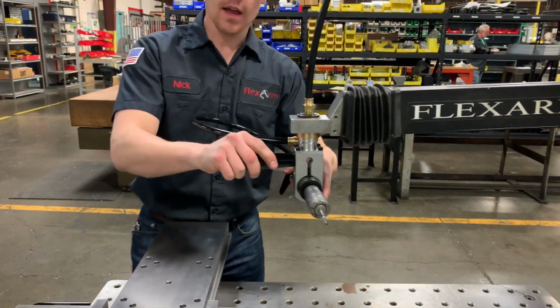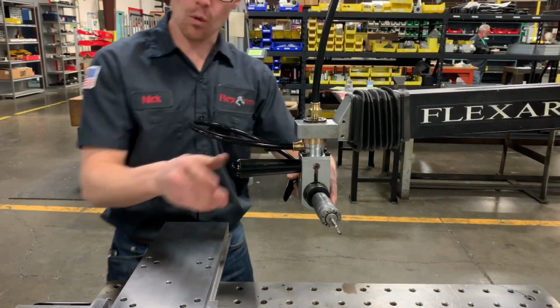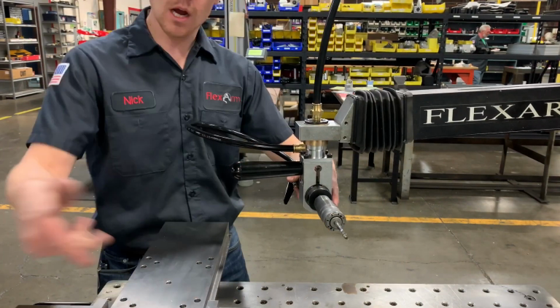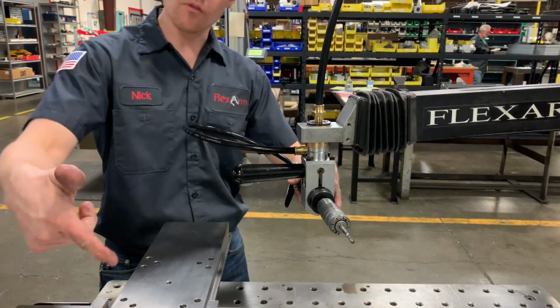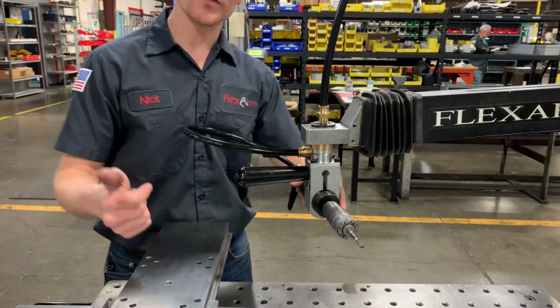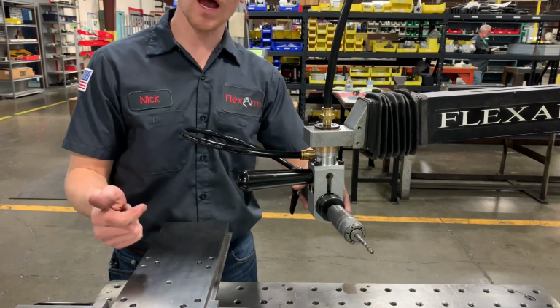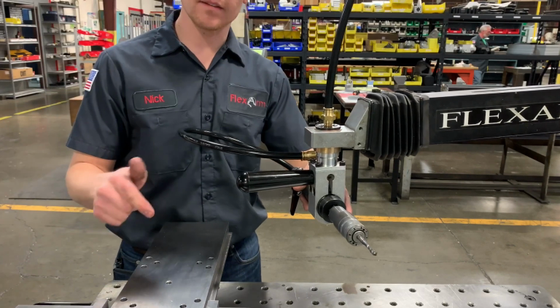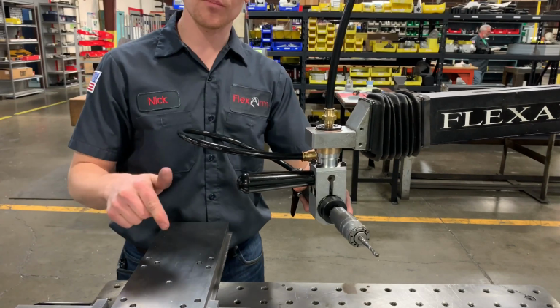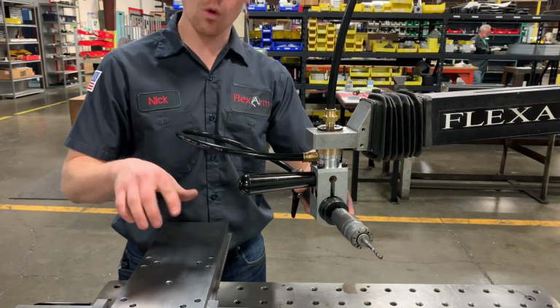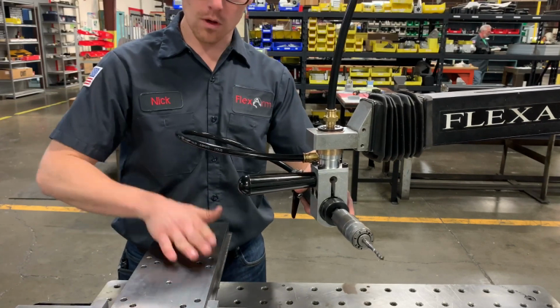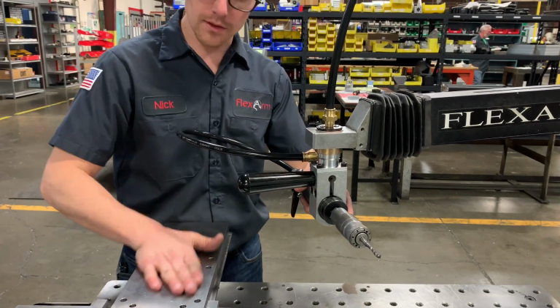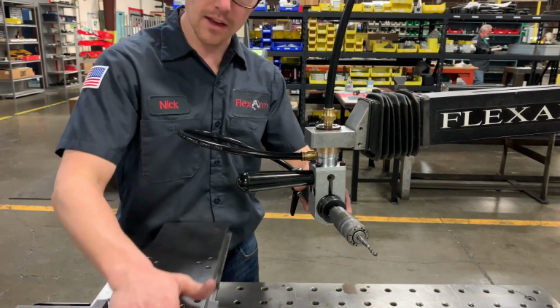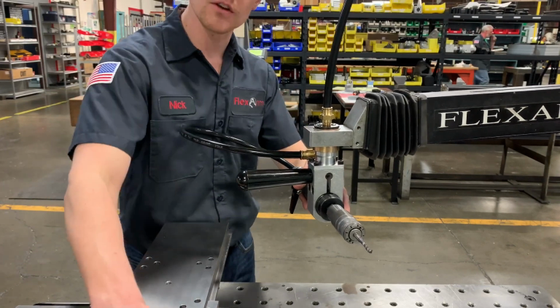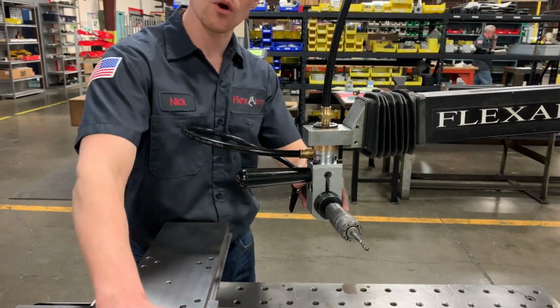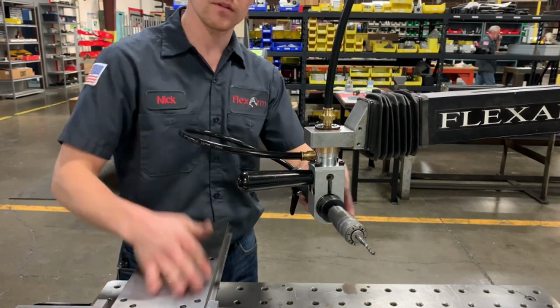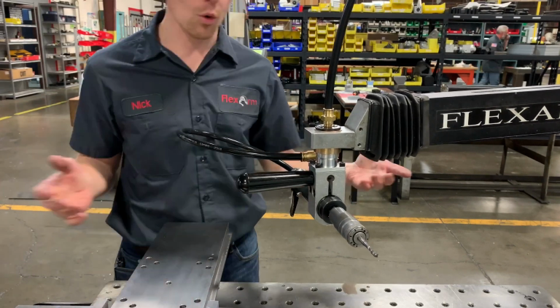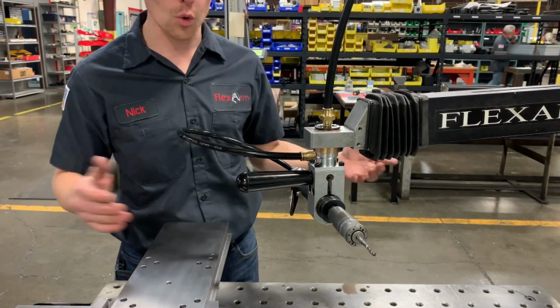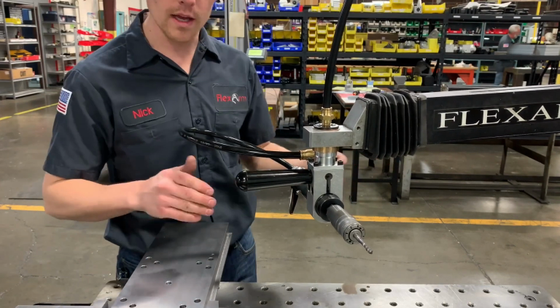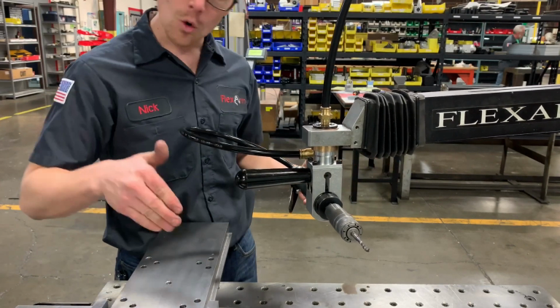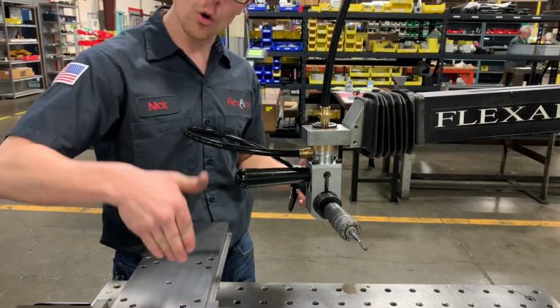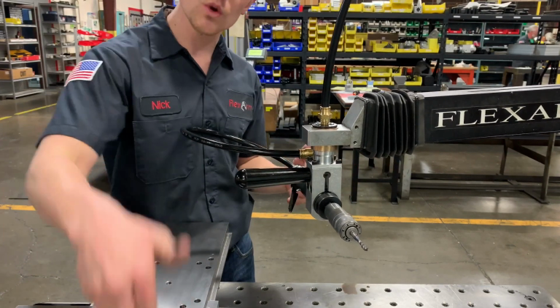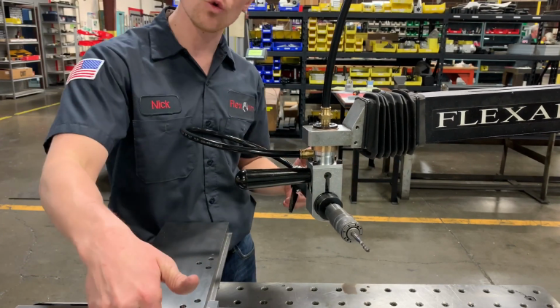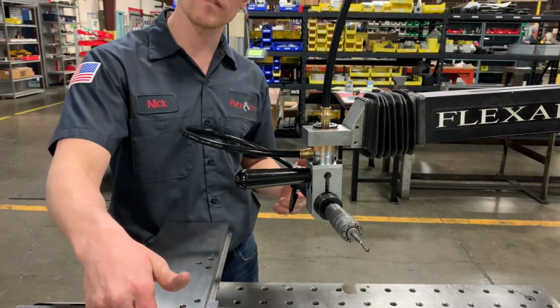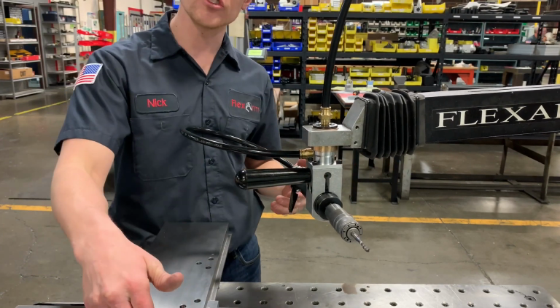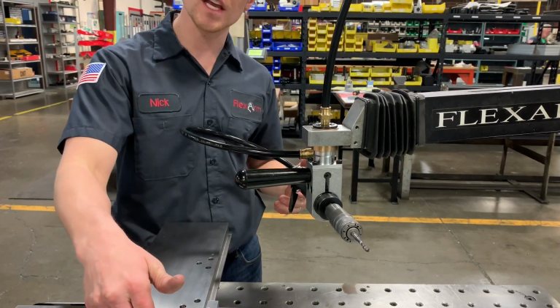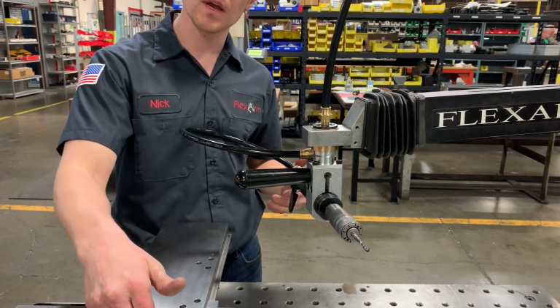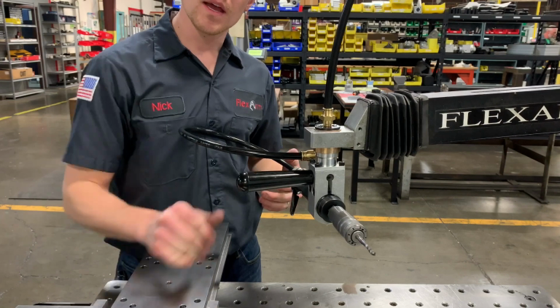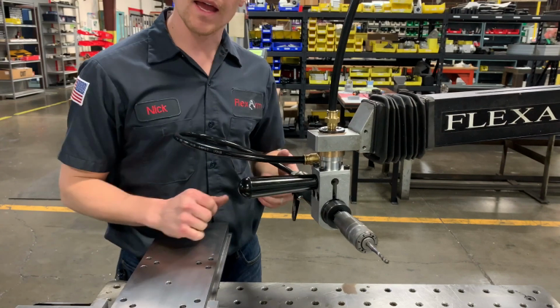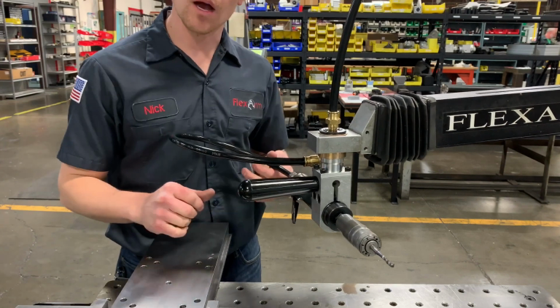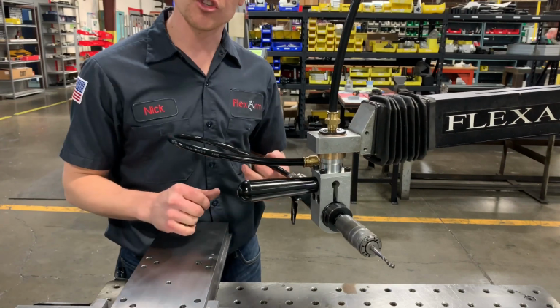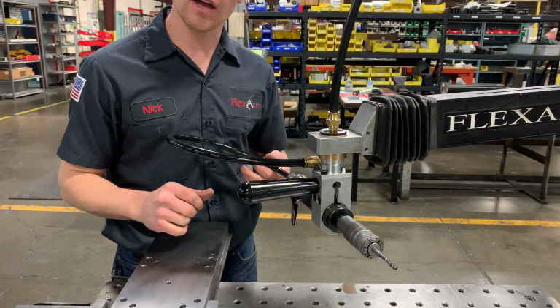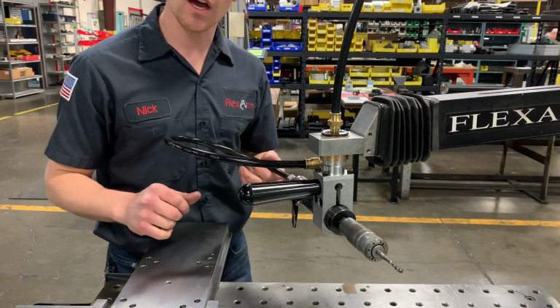We're going to come over on the side and tap the hole on this nice finished part — quarter-20, going three-quarters of an inch deep — and I'm going to show you how it's done.